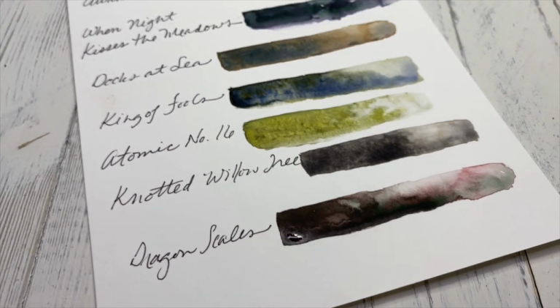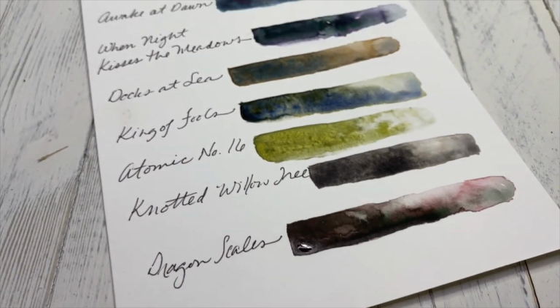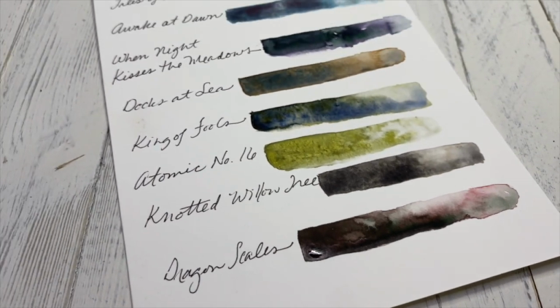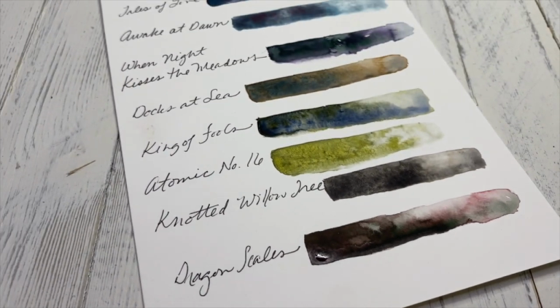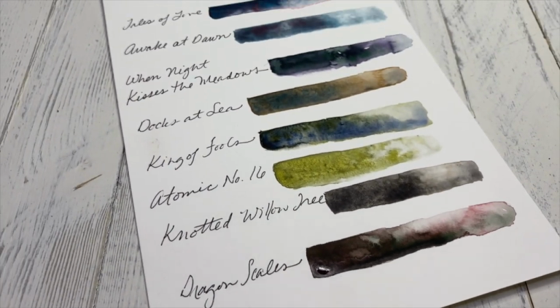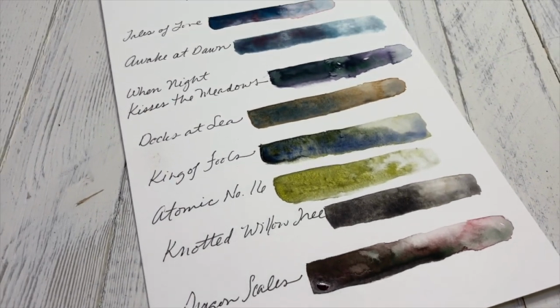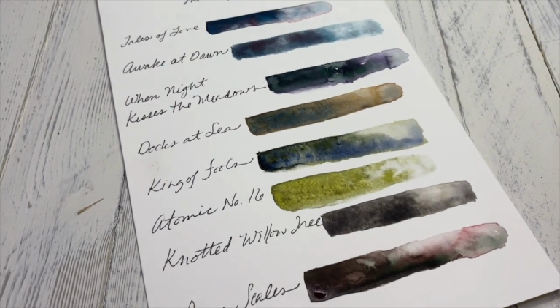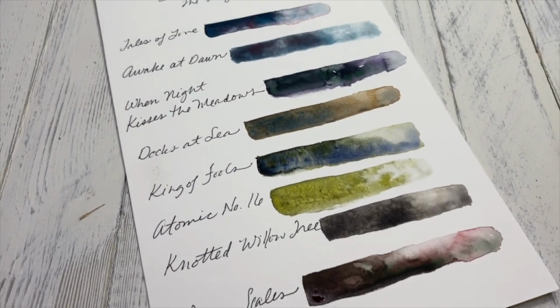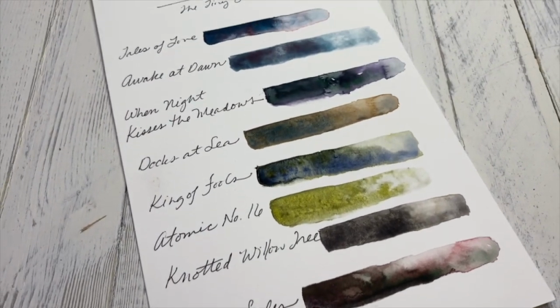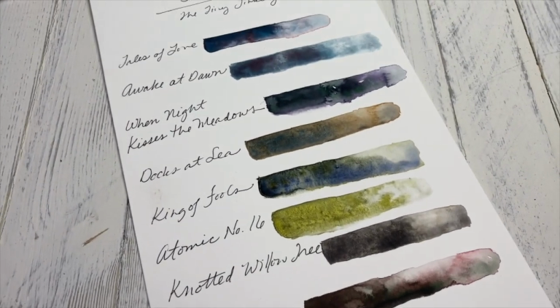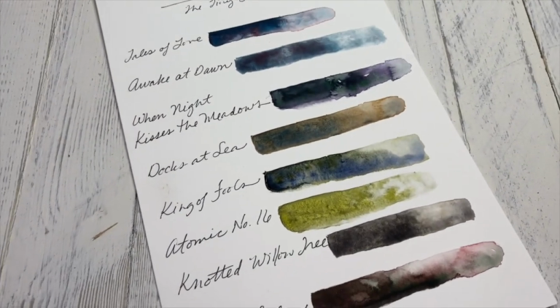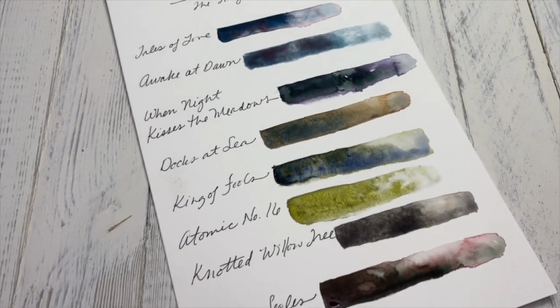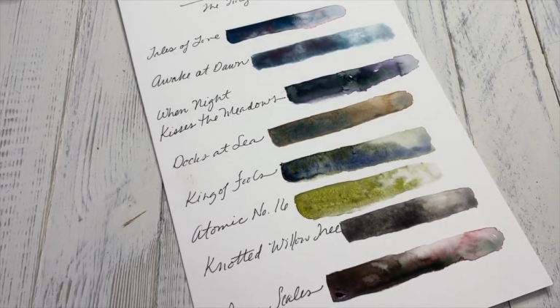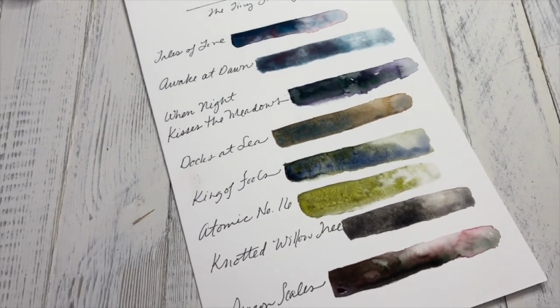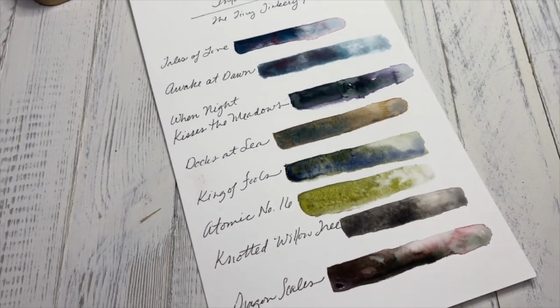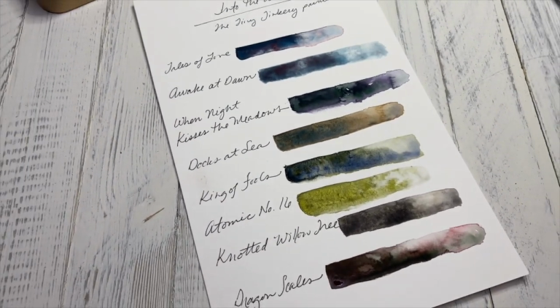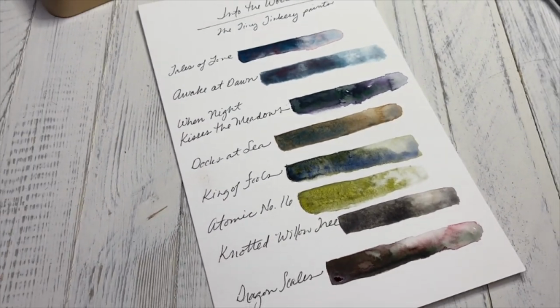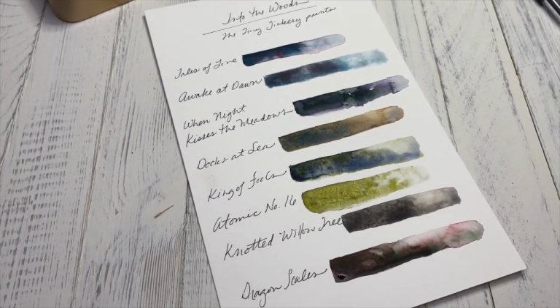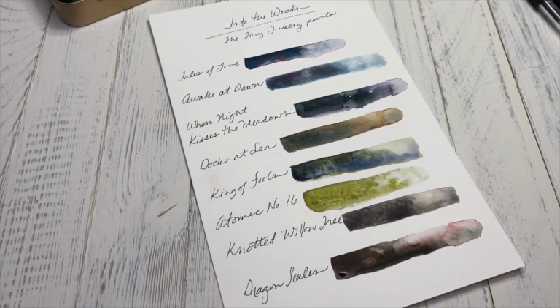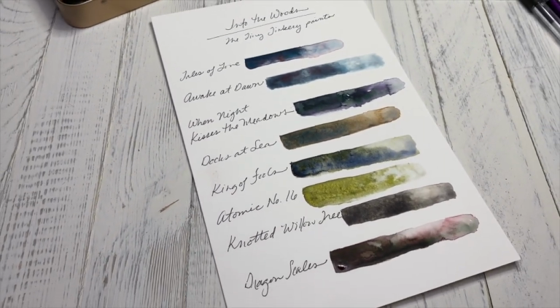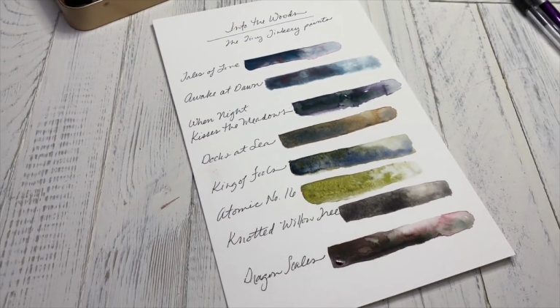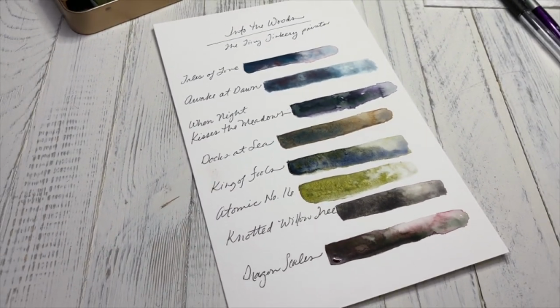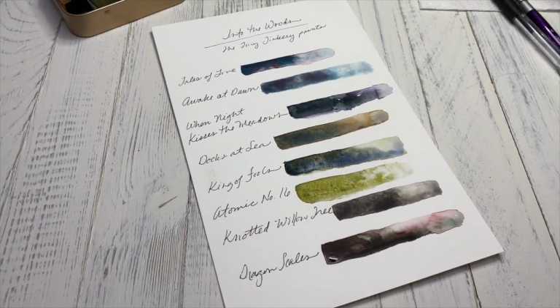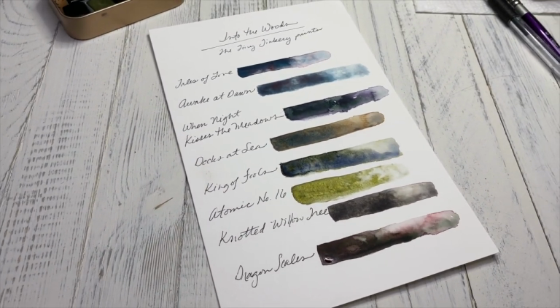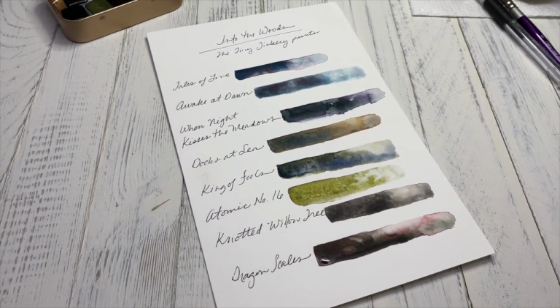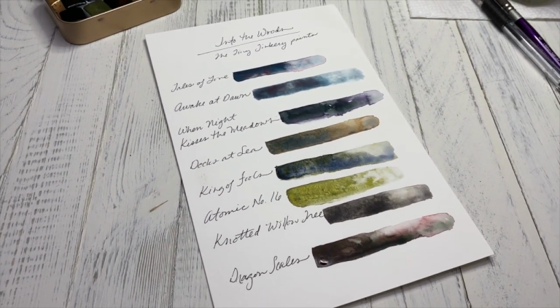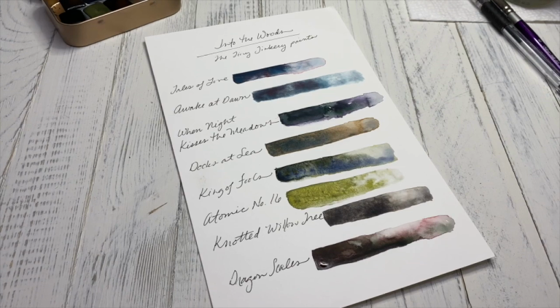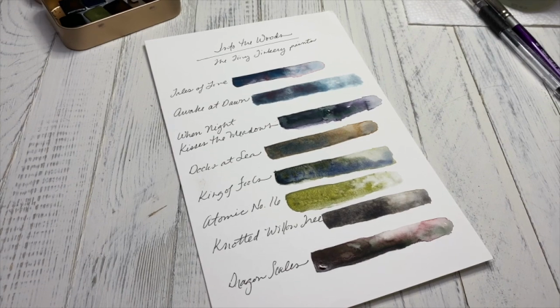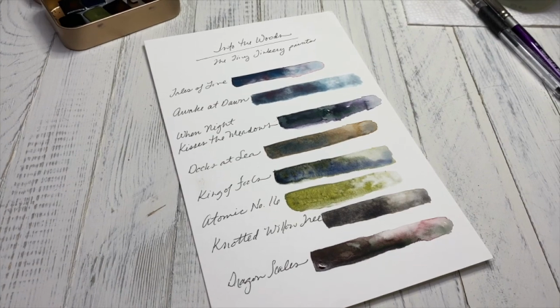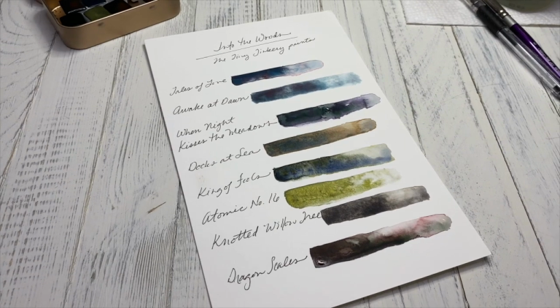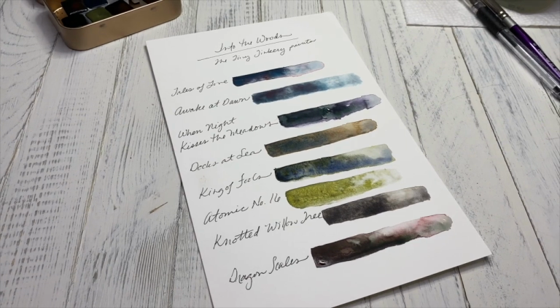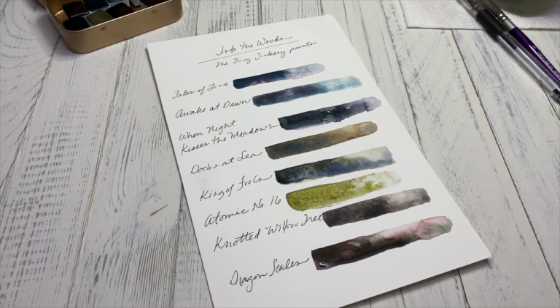Final look at my Into the Woods palette from the Tiny Tinkery and the beautiful granulating colors: tales of love, awake at dawn, when the night kisses the meadows, docks at sea, king of fools, atomic number 16, knotted willow tree, and dragon scales. Just exciting, evocative paints, and I can't wait to get started. Thanks so much for watching!